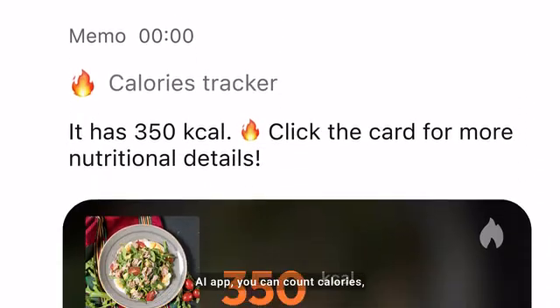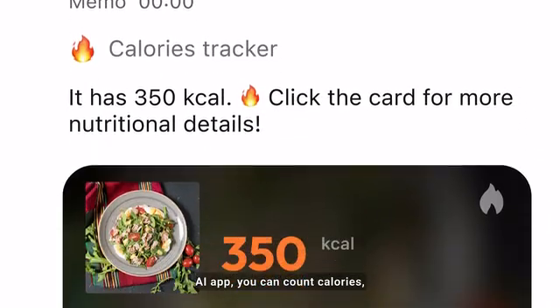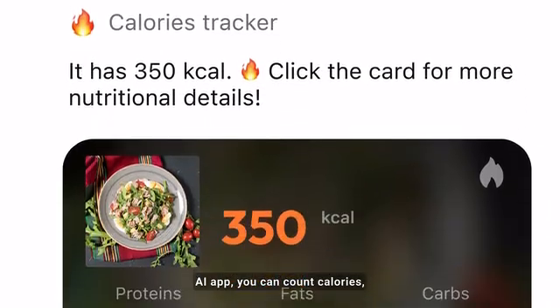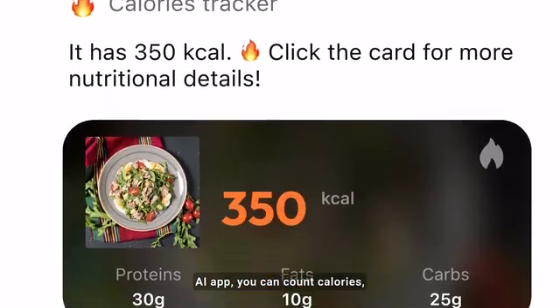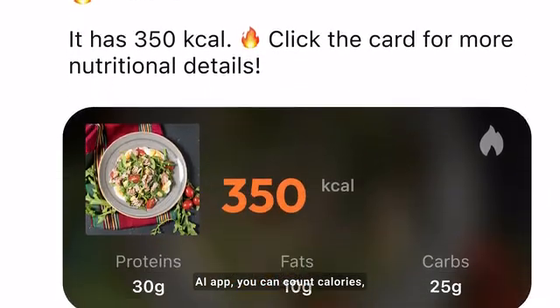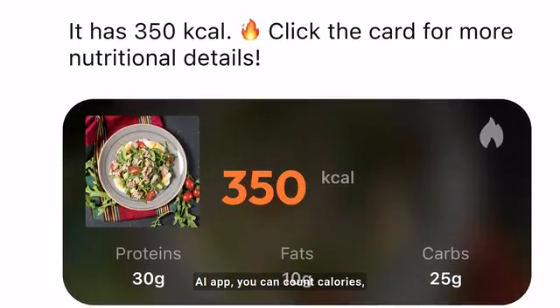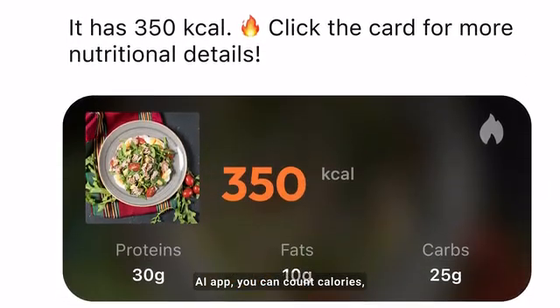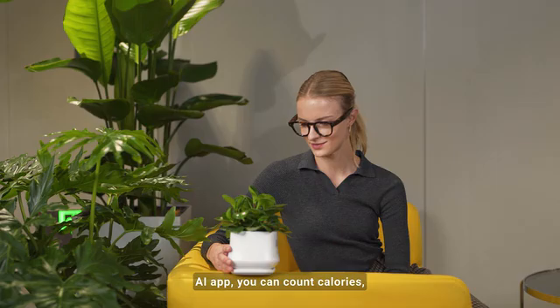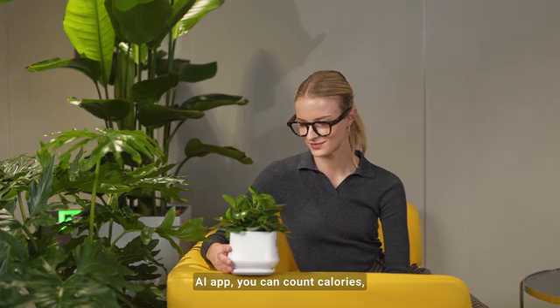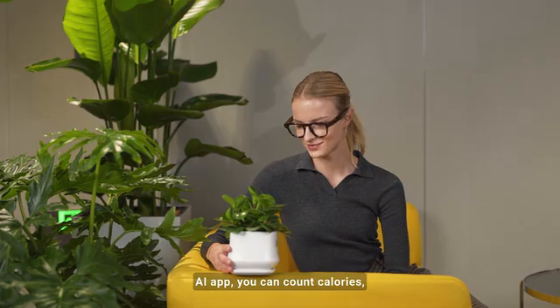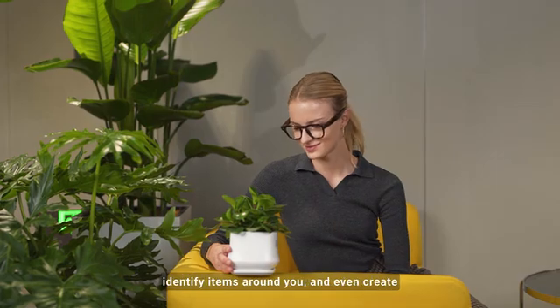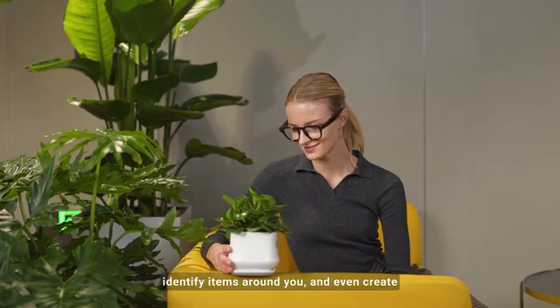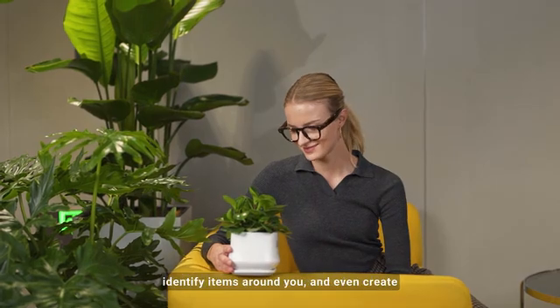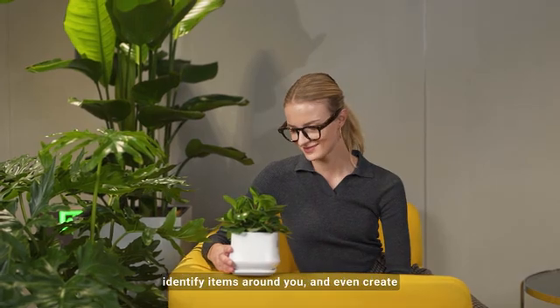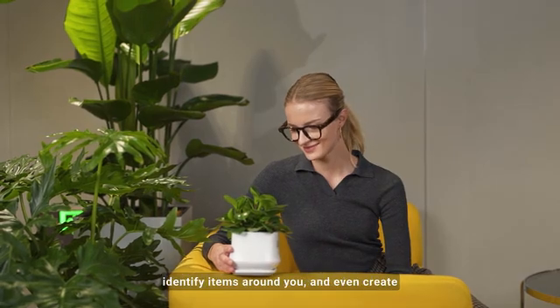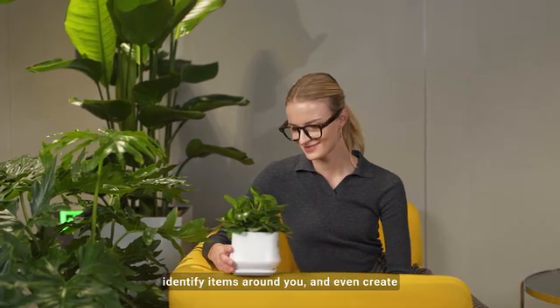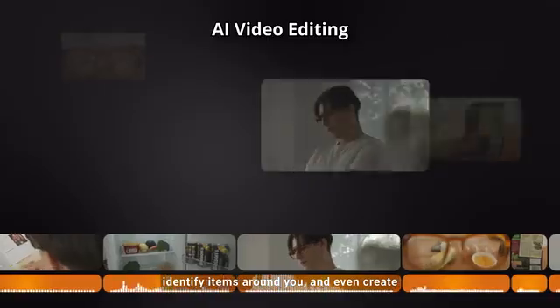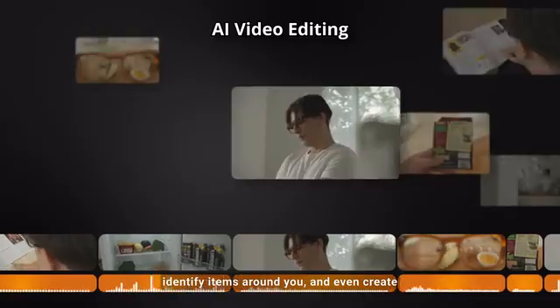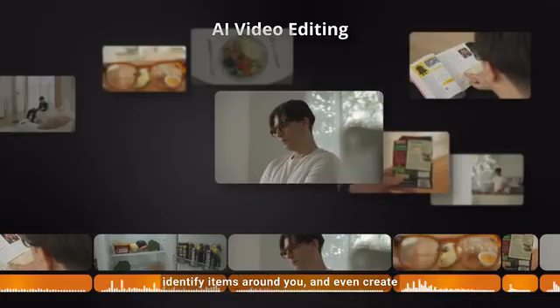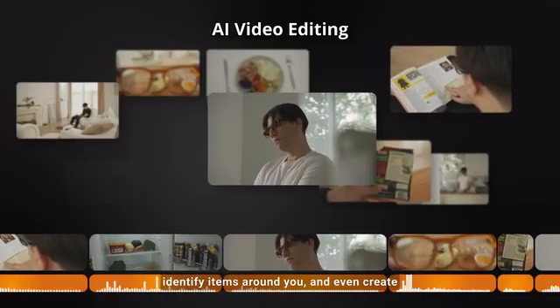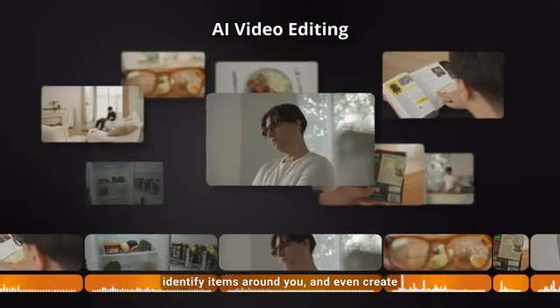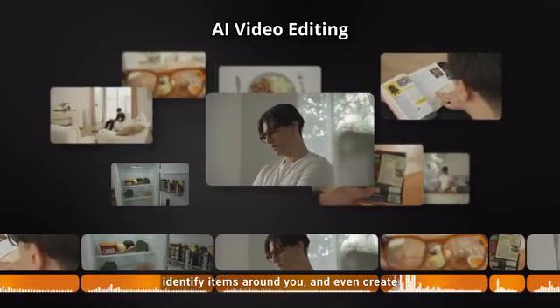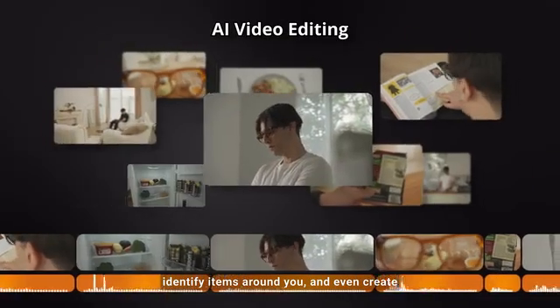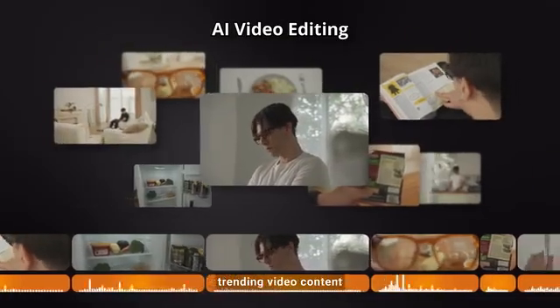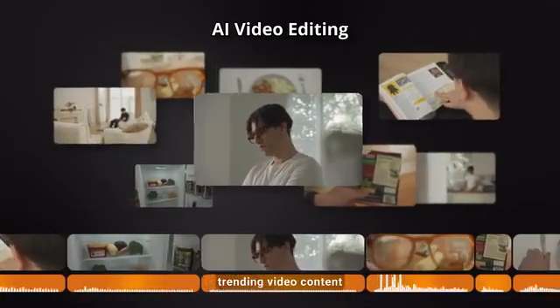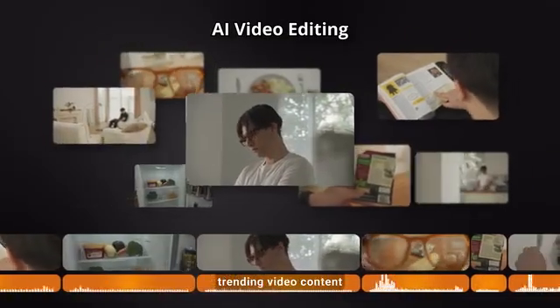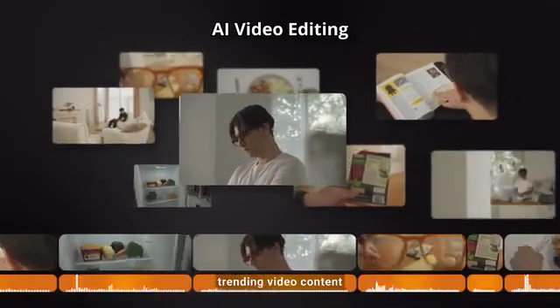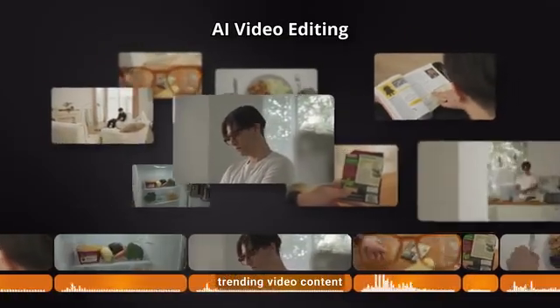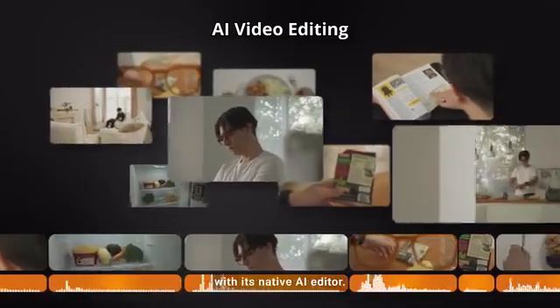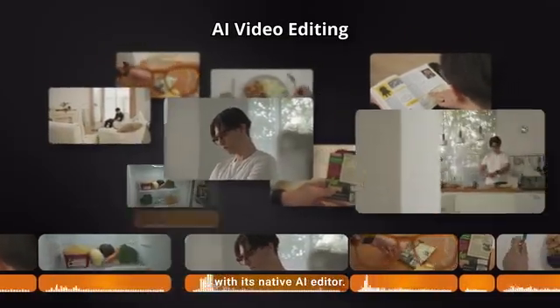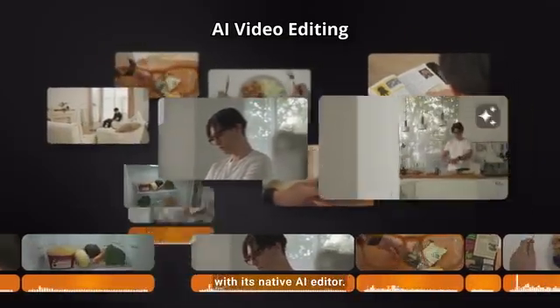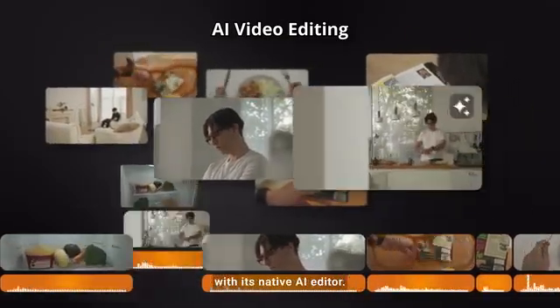With the multi-functional LookTech AI app, you can count calories, identify items around you, and even create trending video content with its native AI editor.